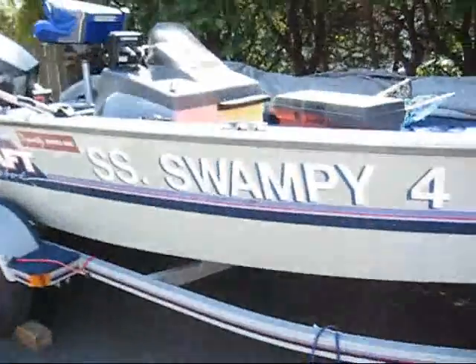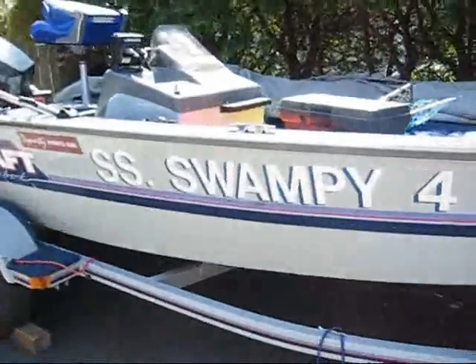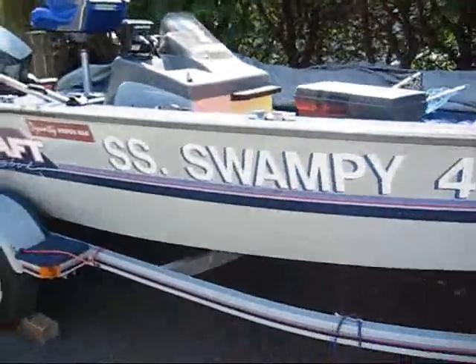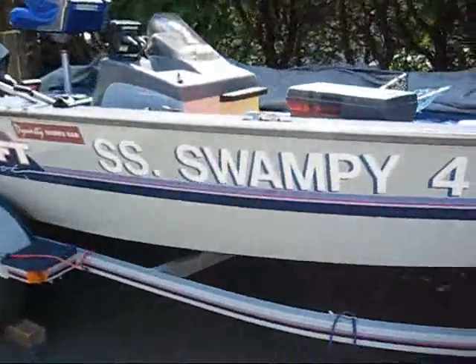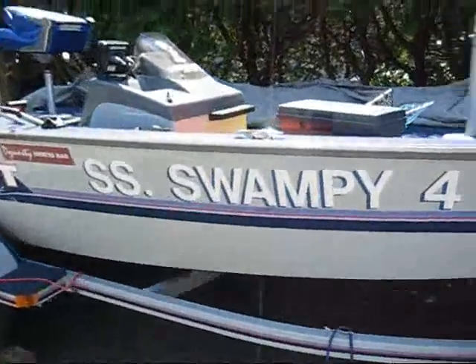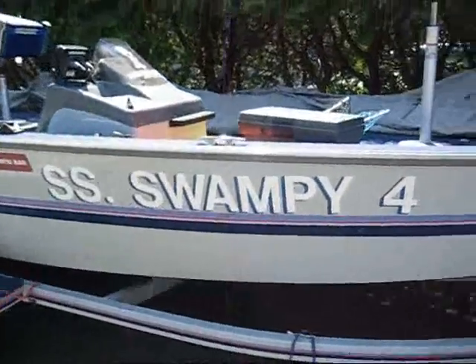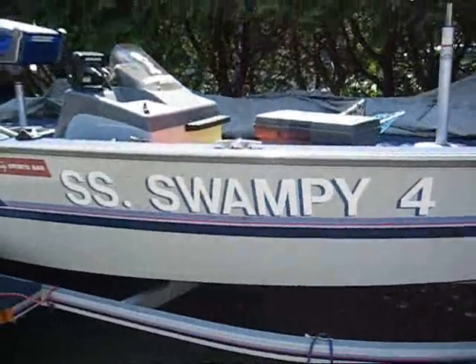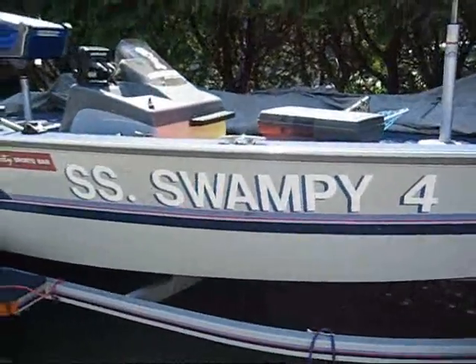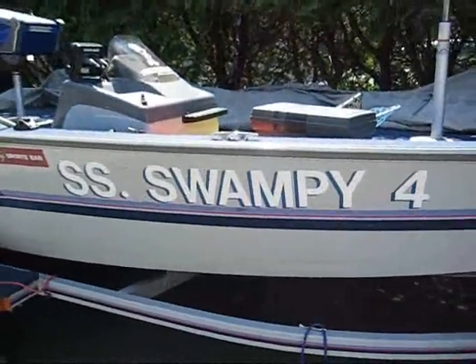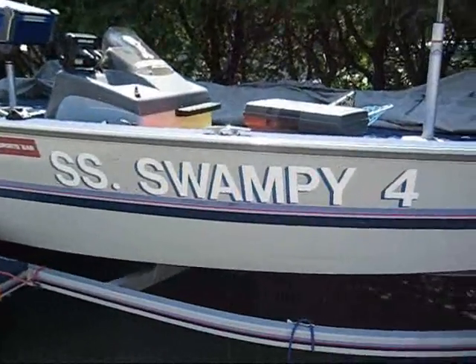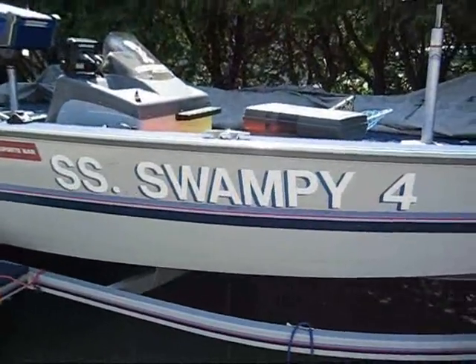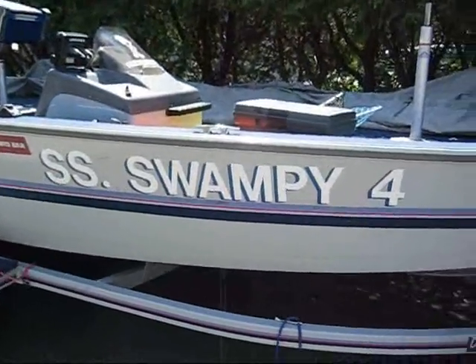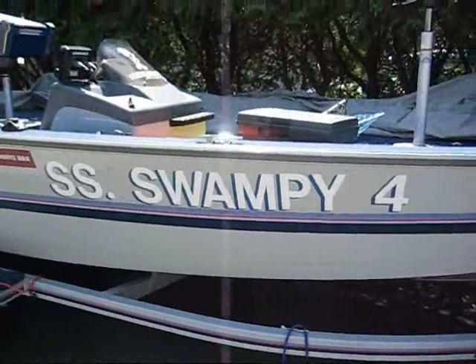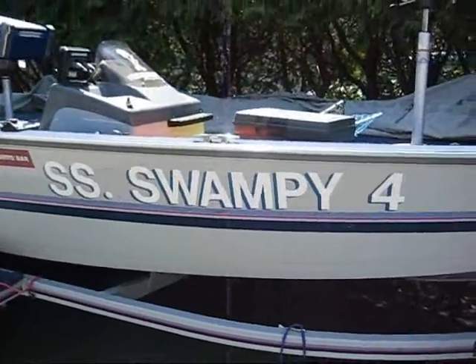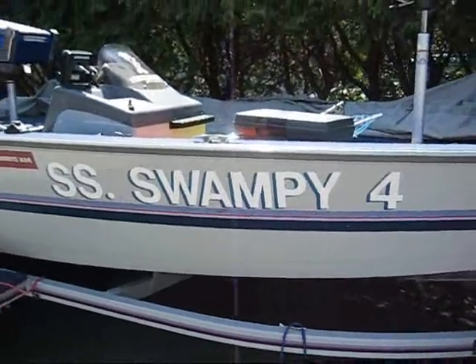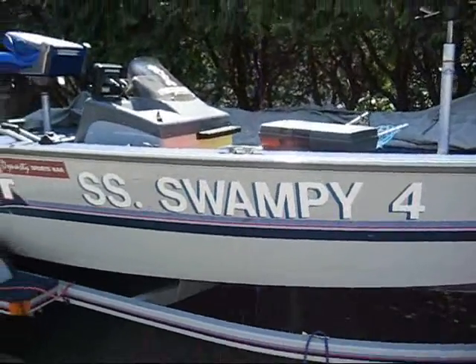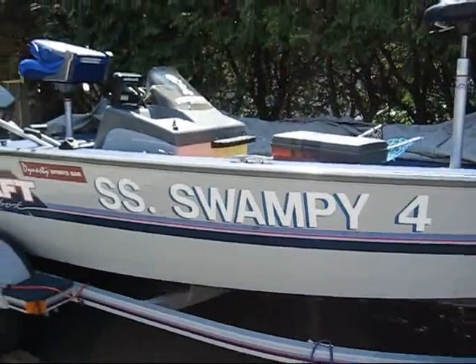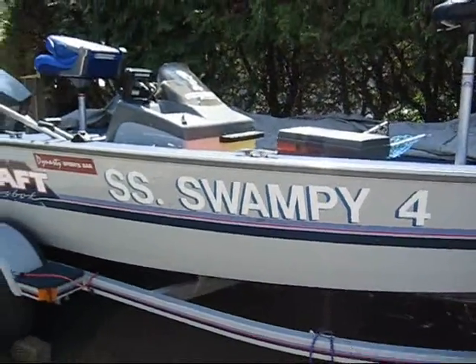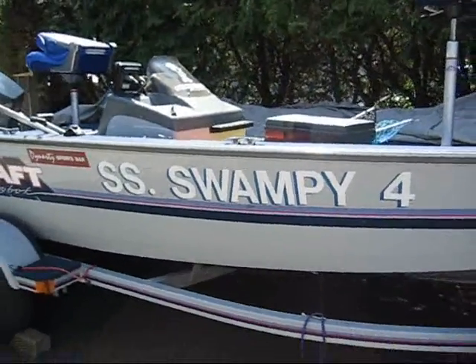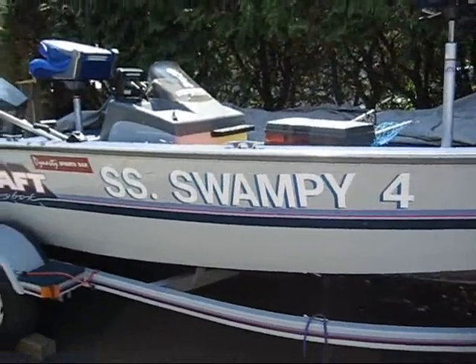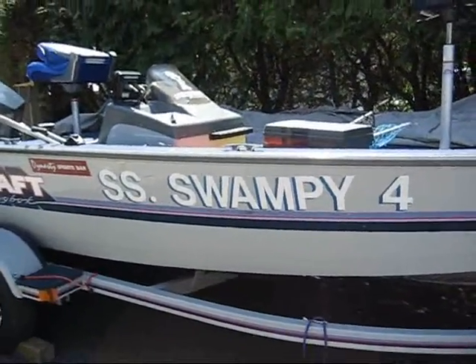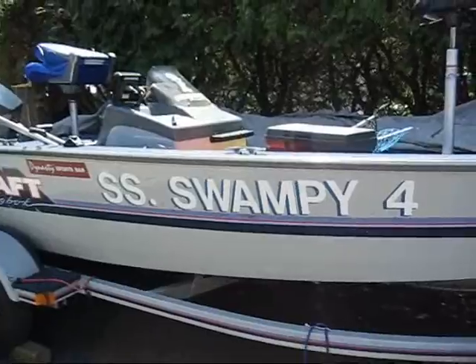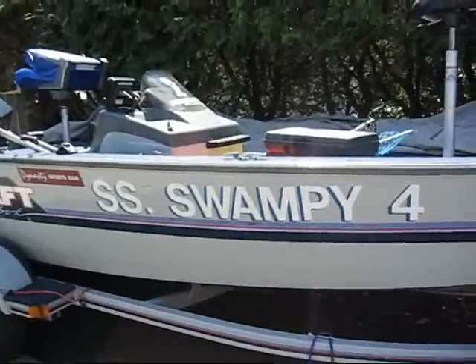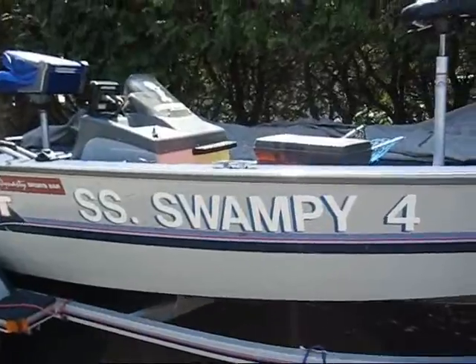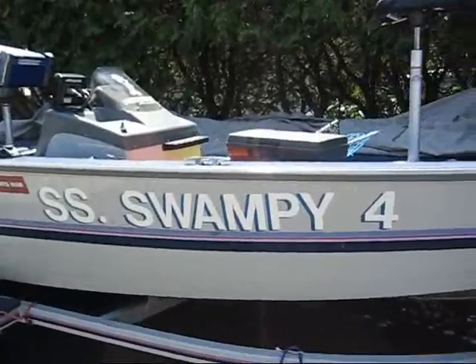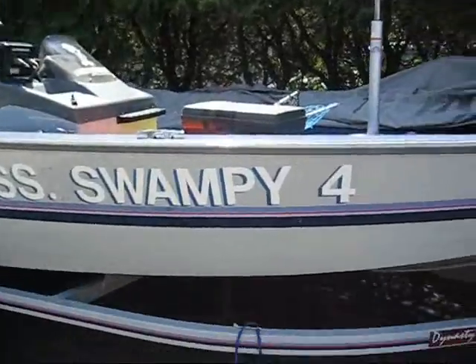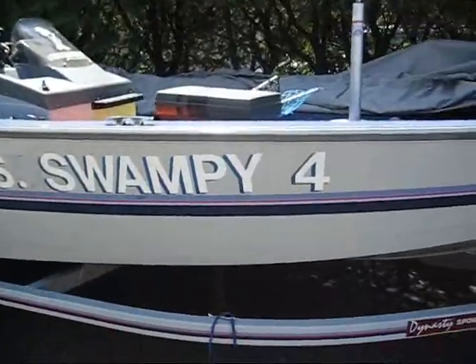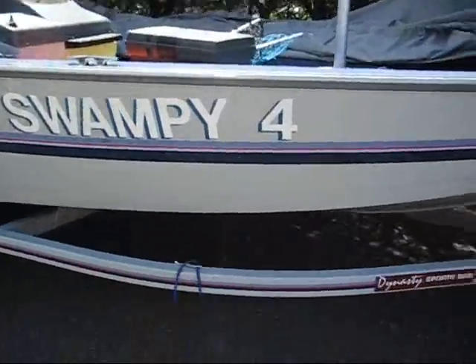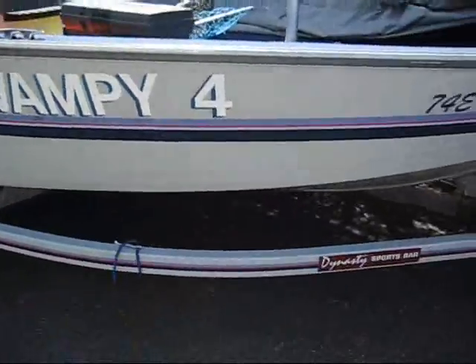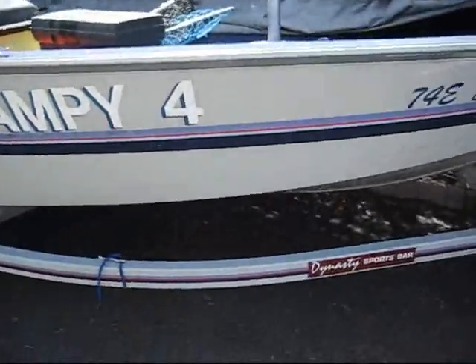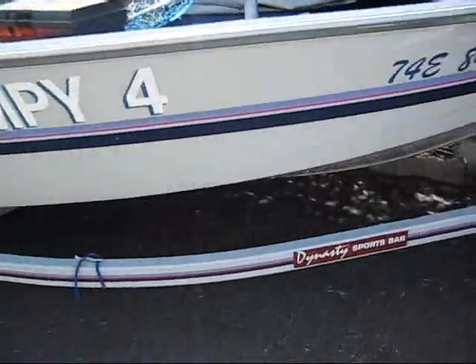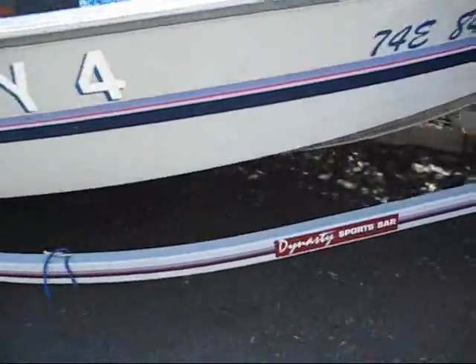He called it SS Swampy Forest — it's the fourth boat he's had. So we'll maybe take that off and give it a new name or something.